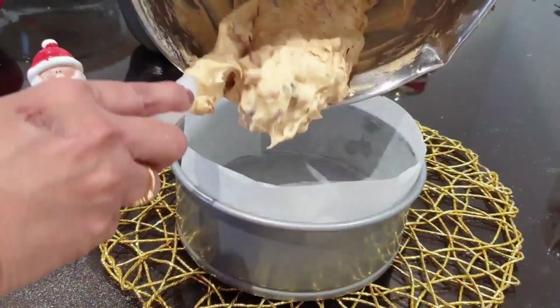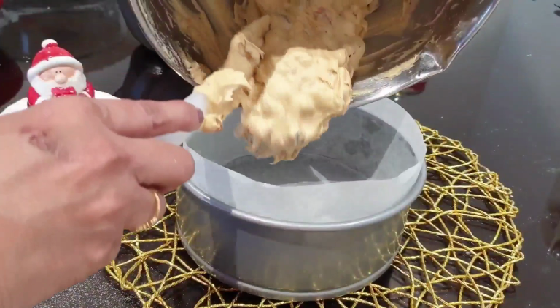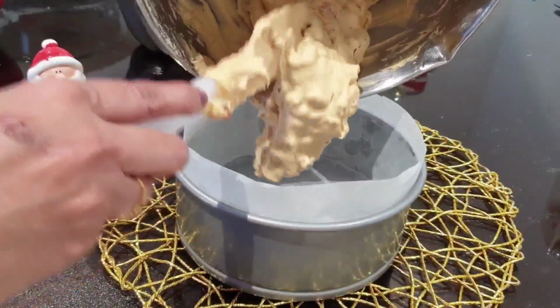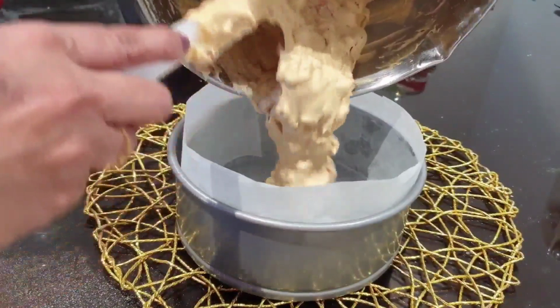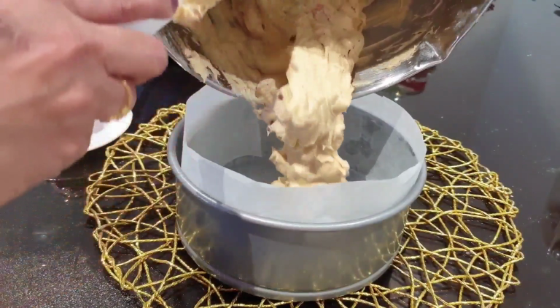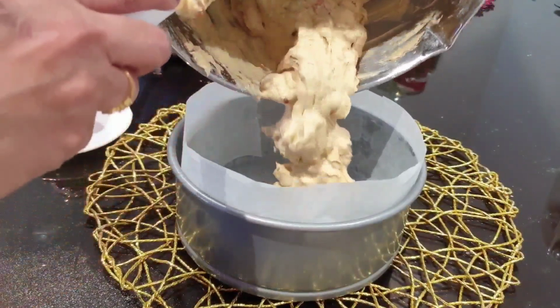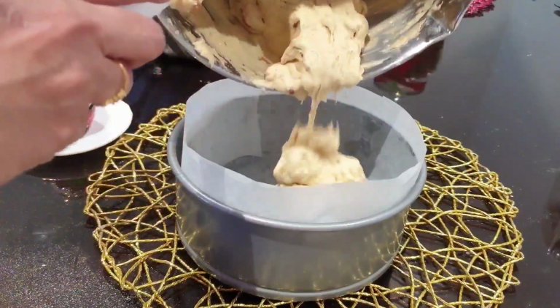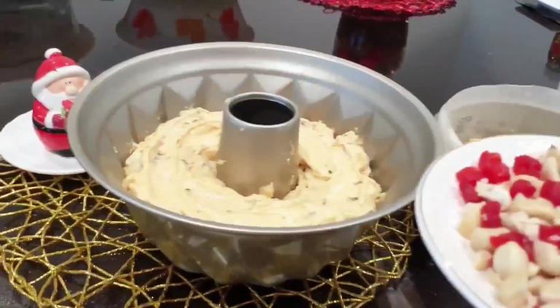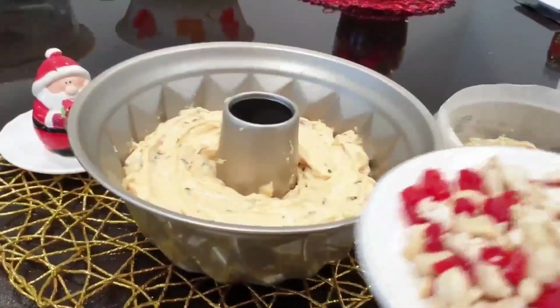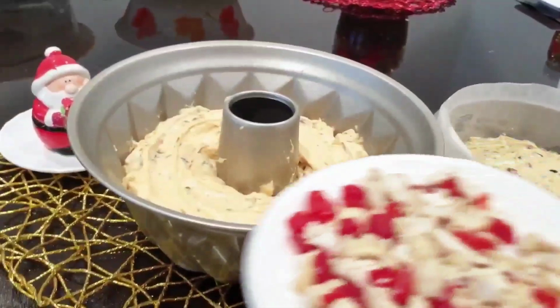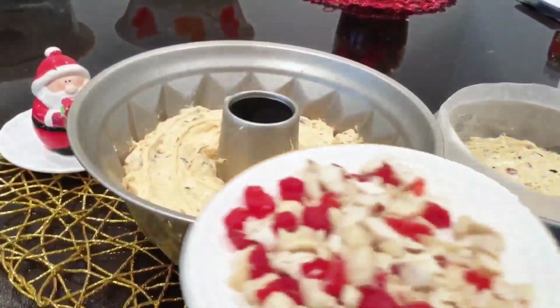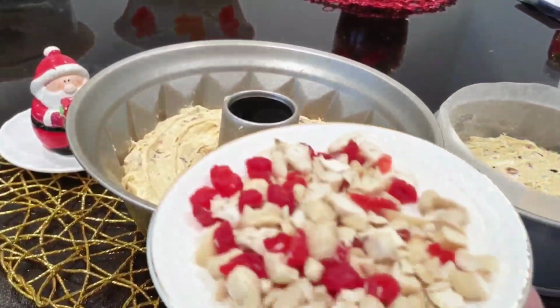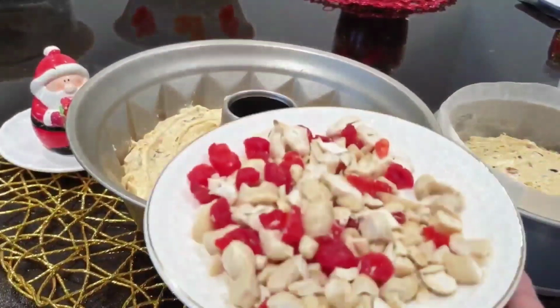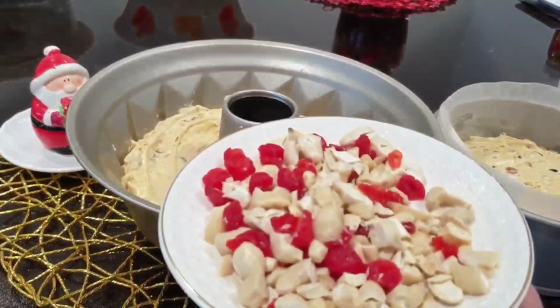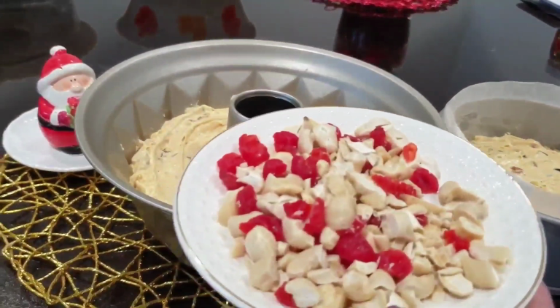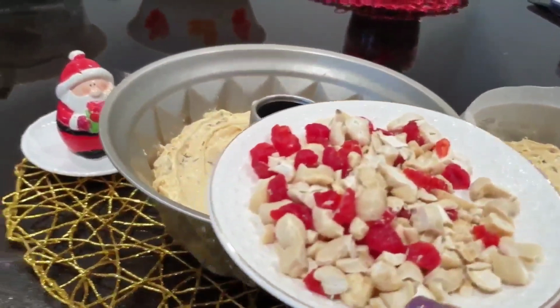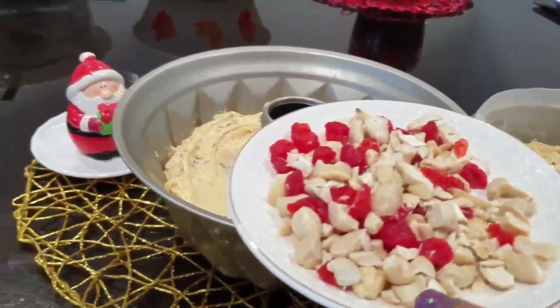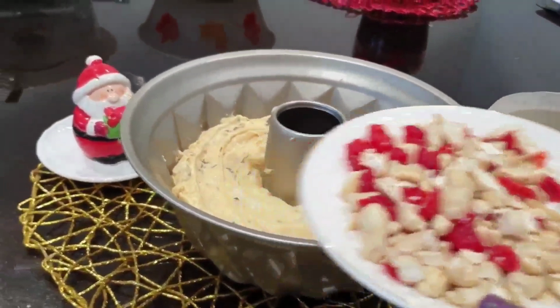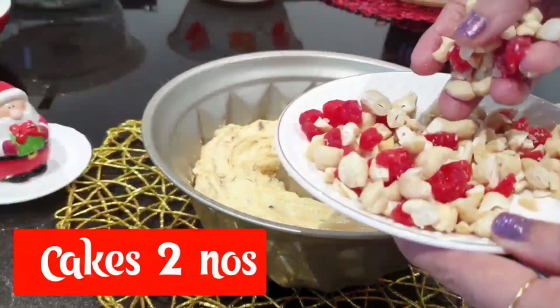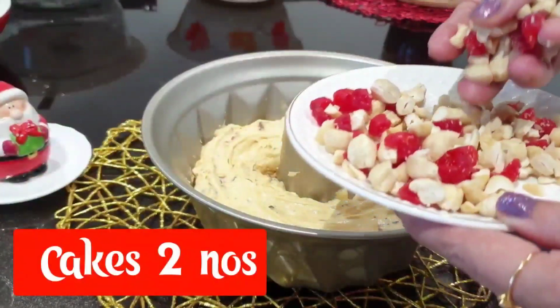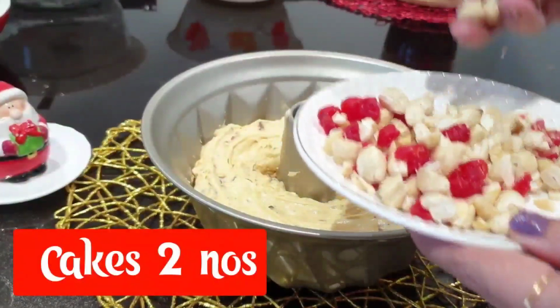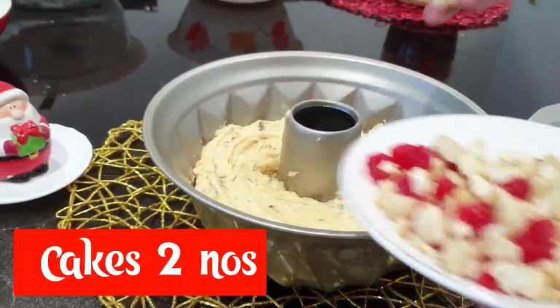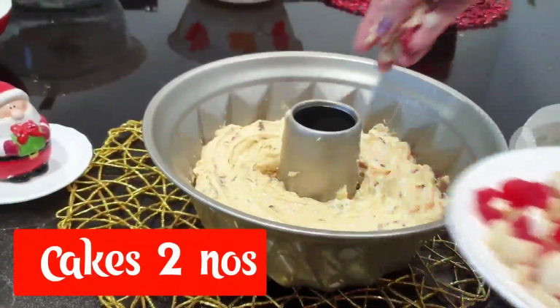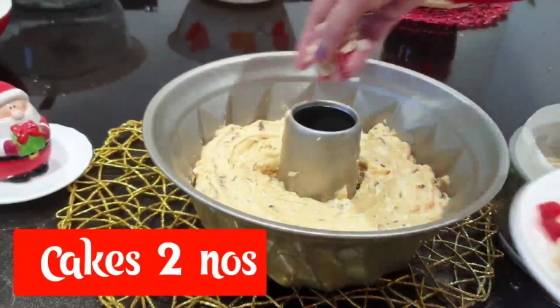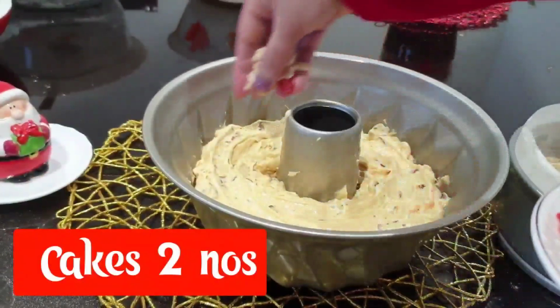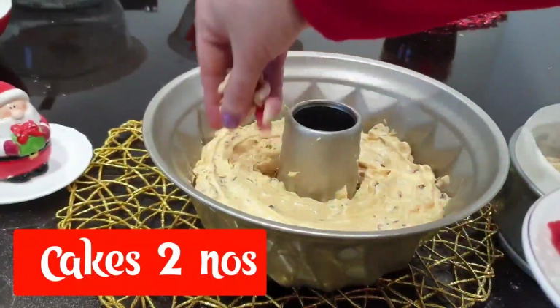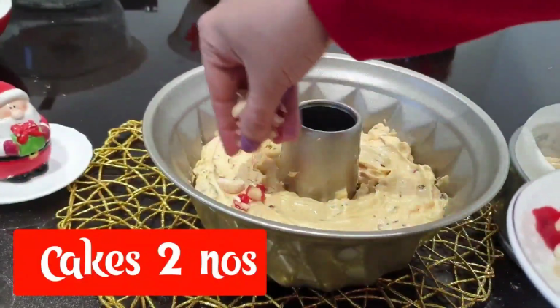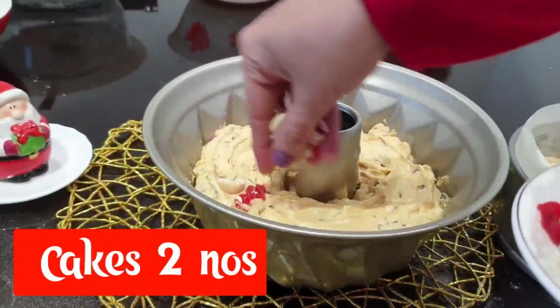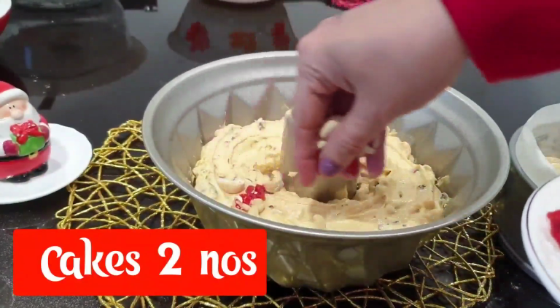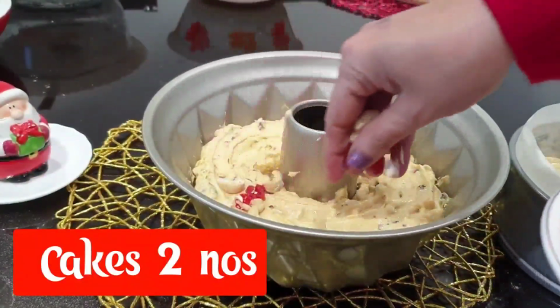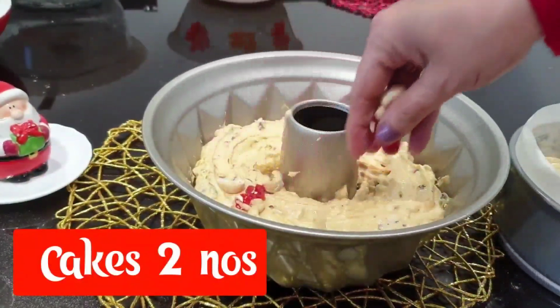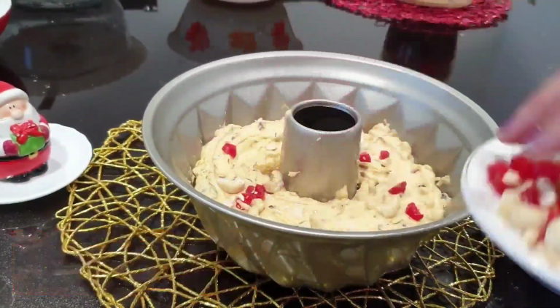I baked two cakes. It has a little bit of decoration on the face, and there are four elements.